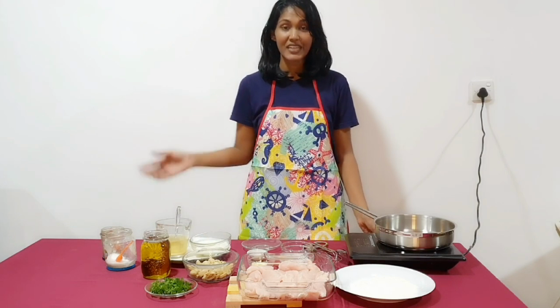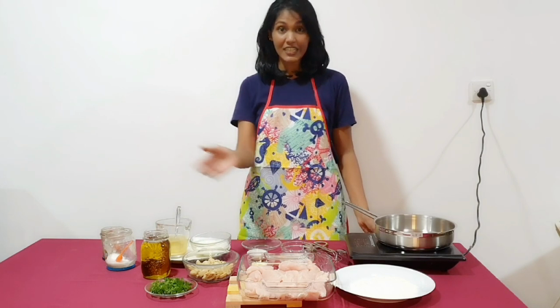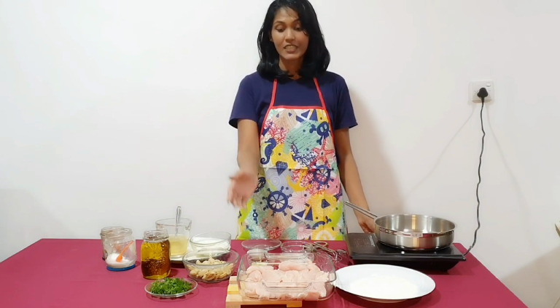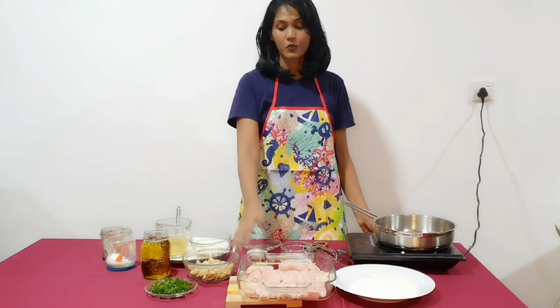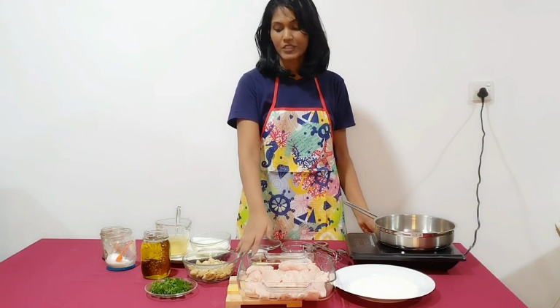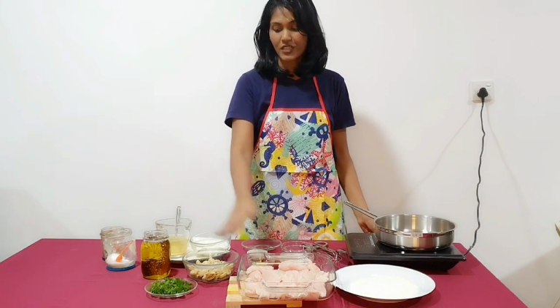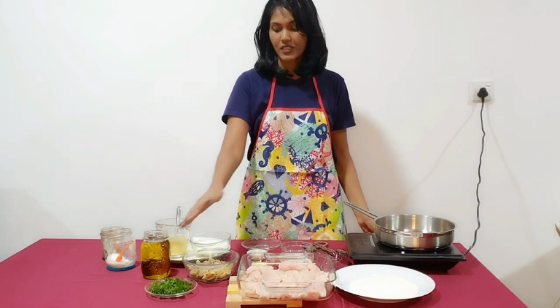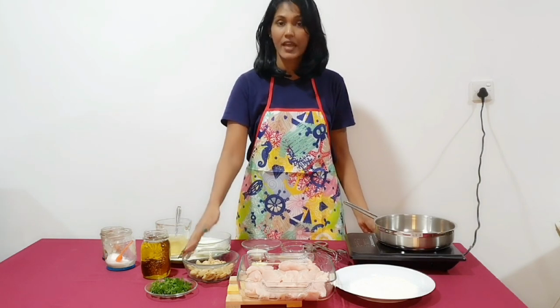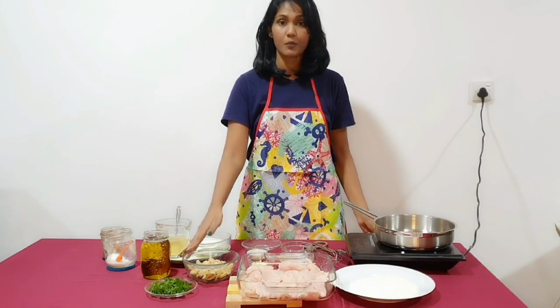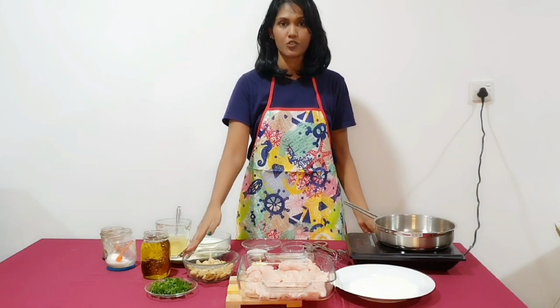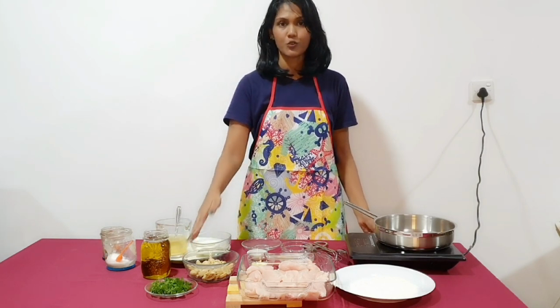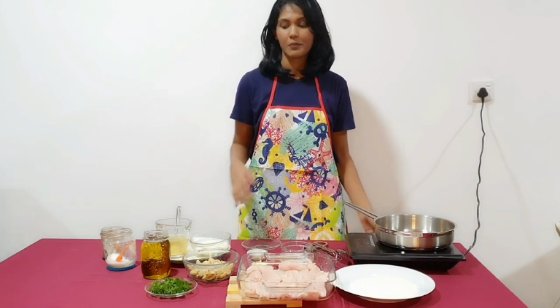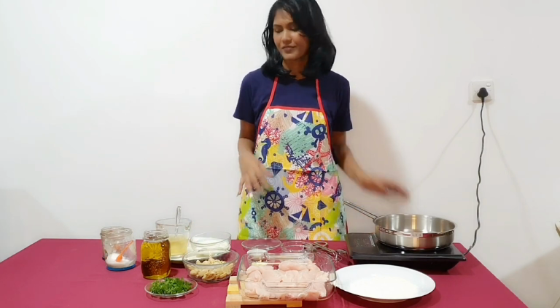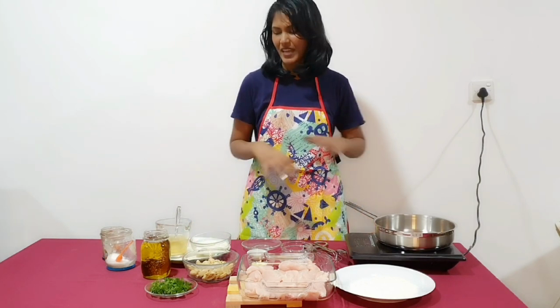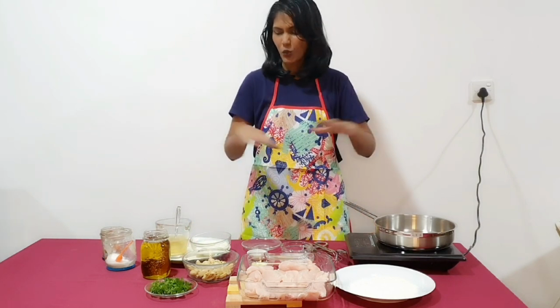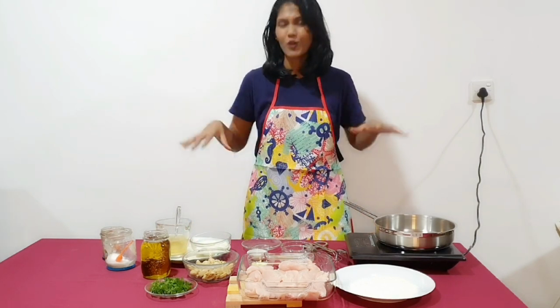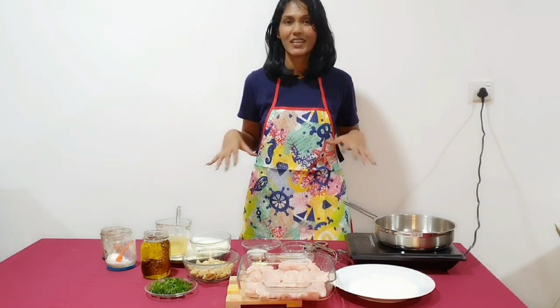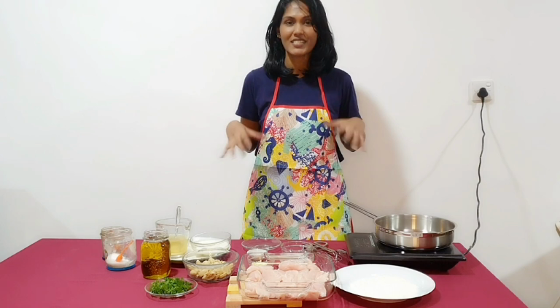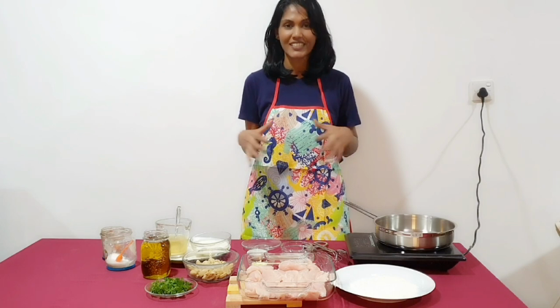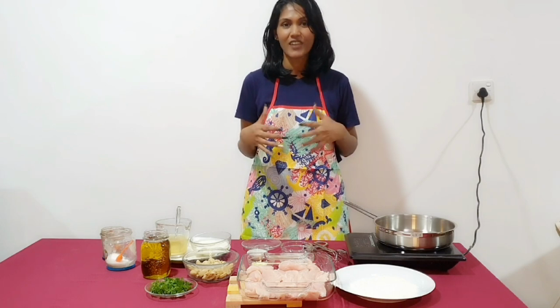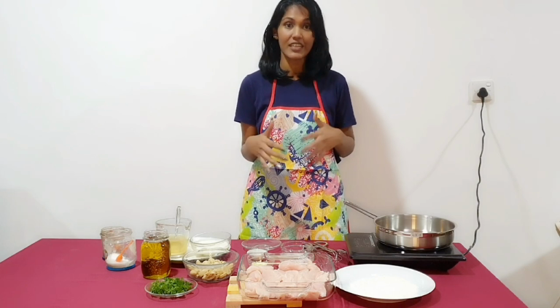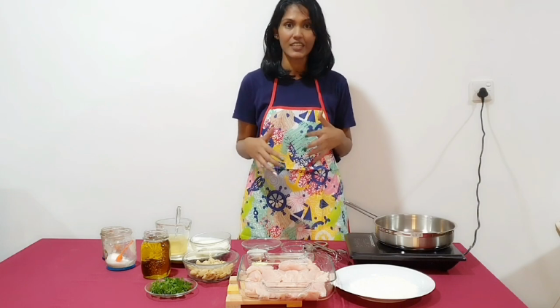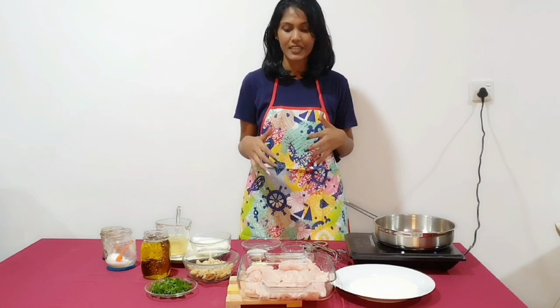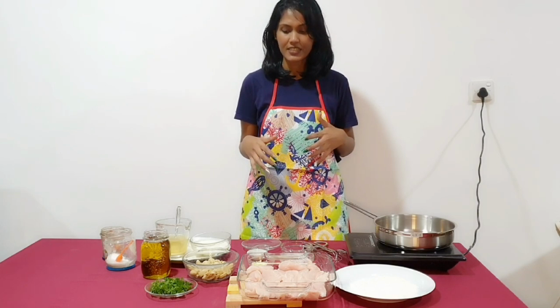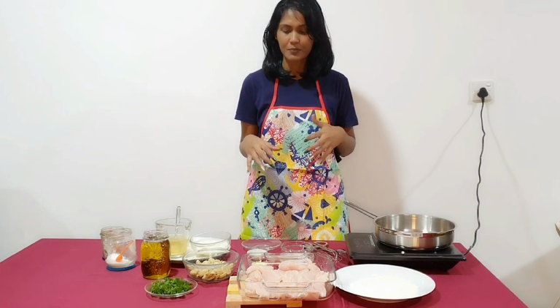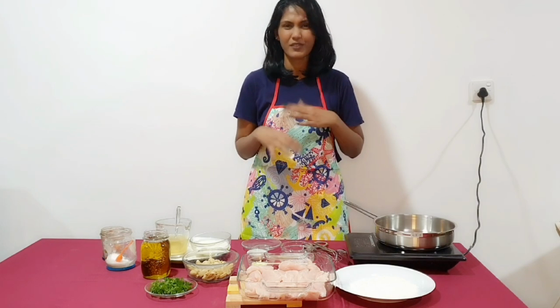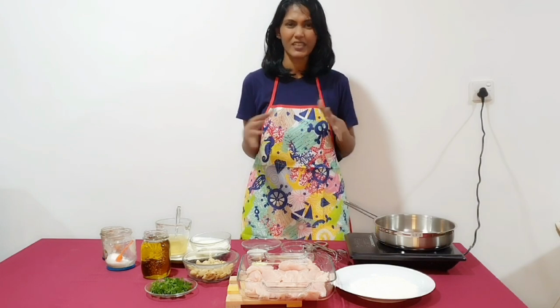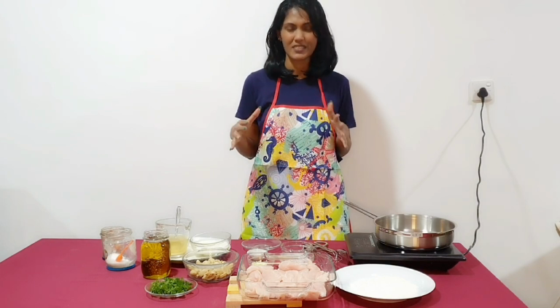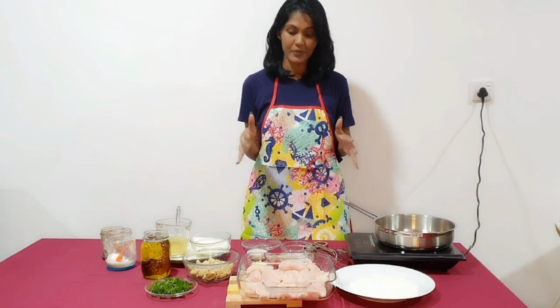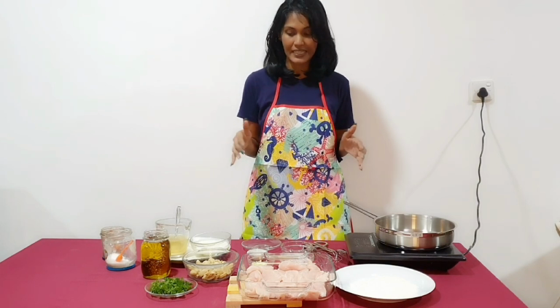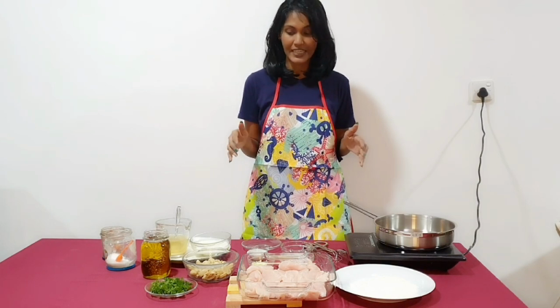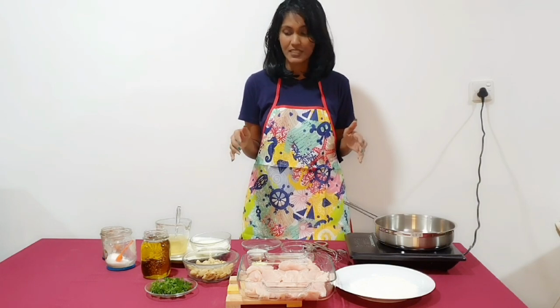The main ingredients are chicken and mushroom, but we have a whole set of other ingredients — very simple ingredients.